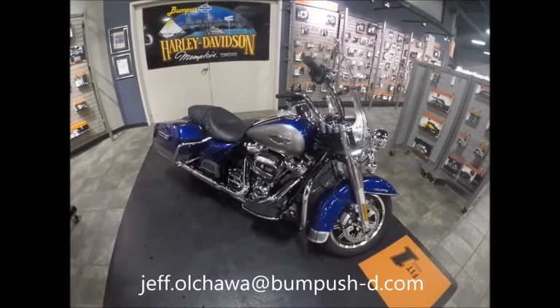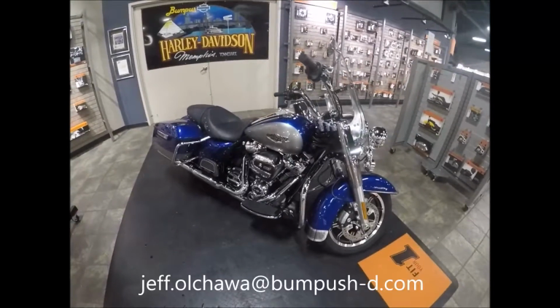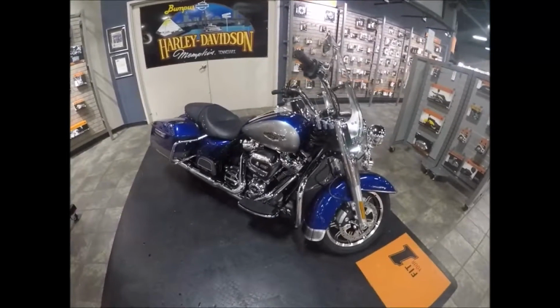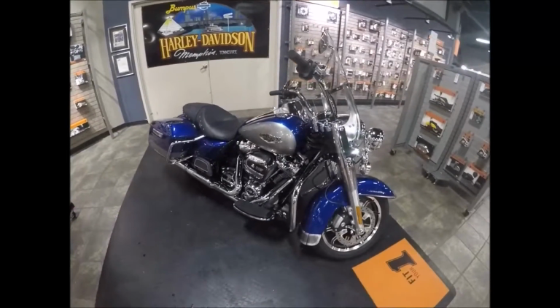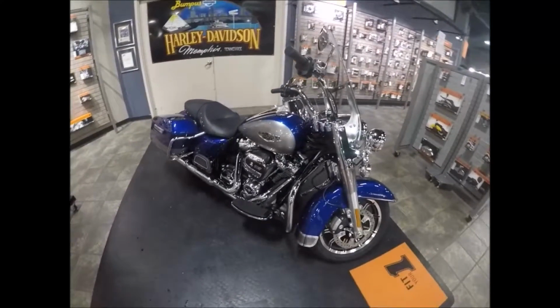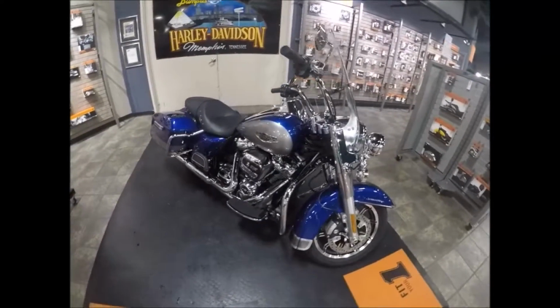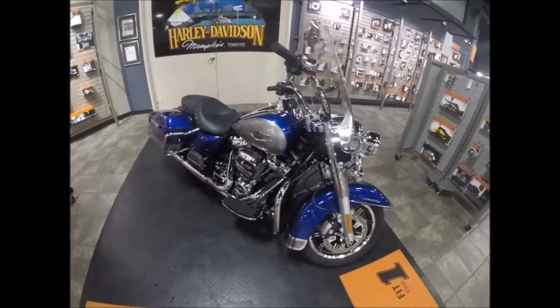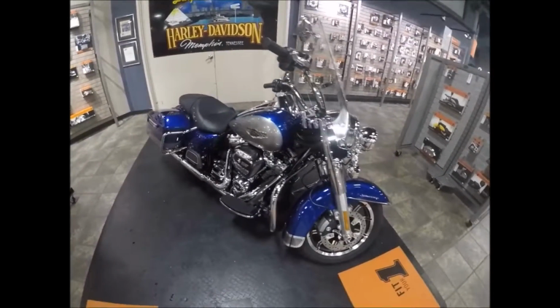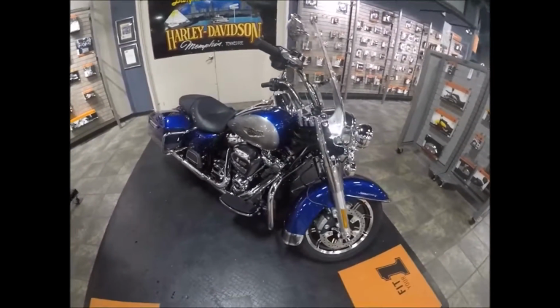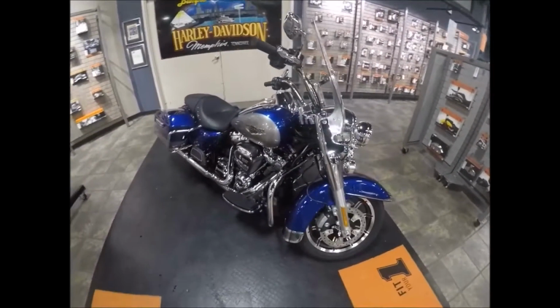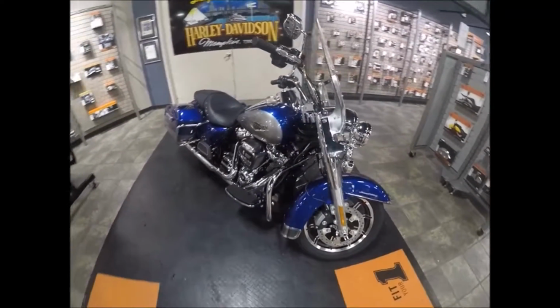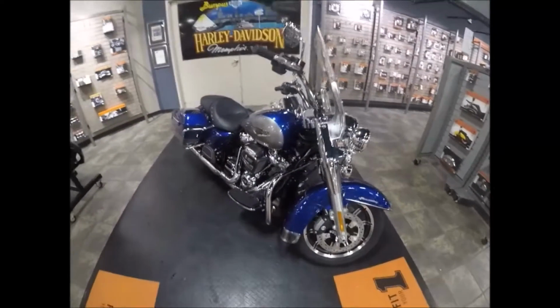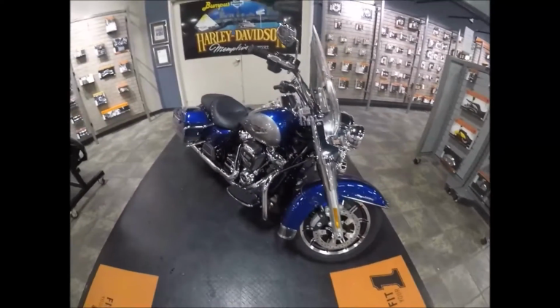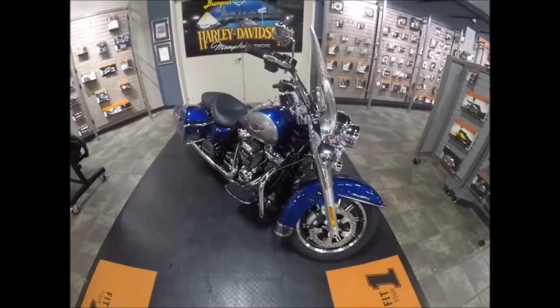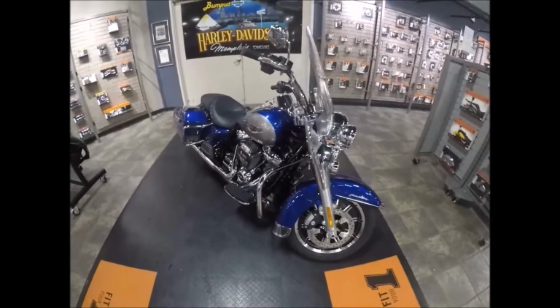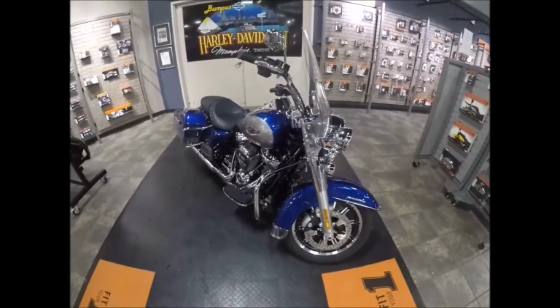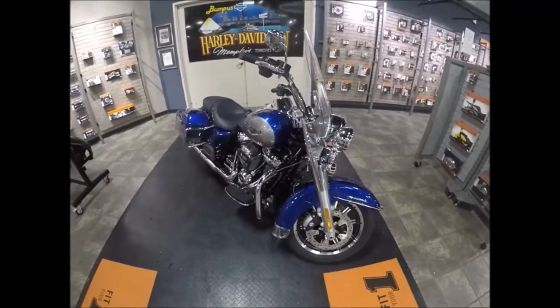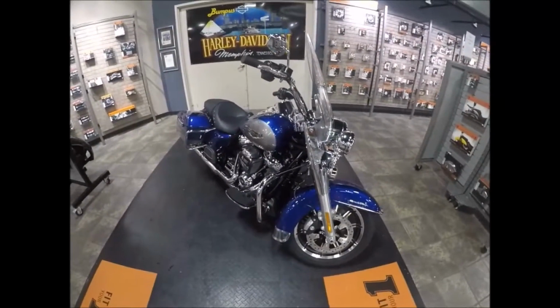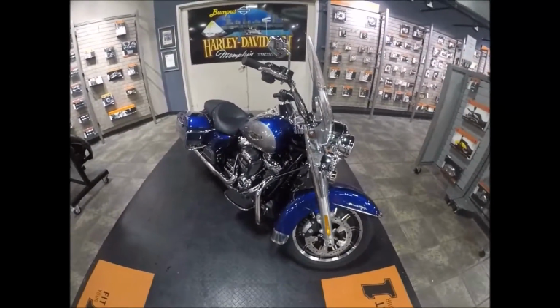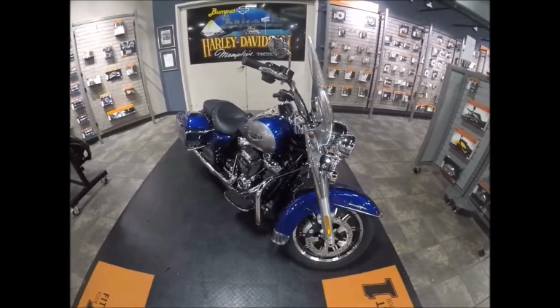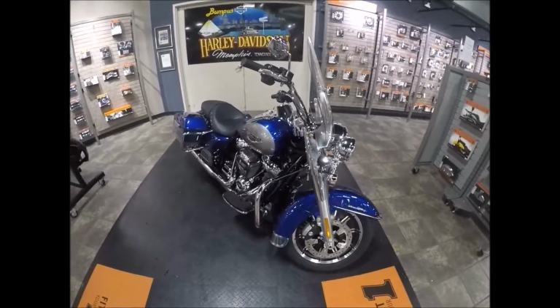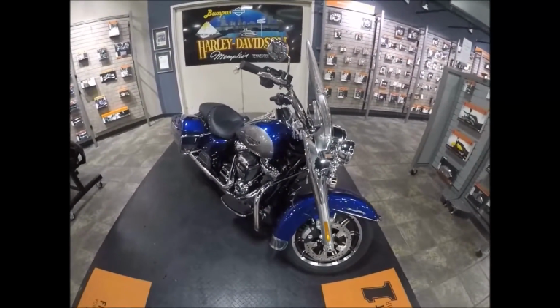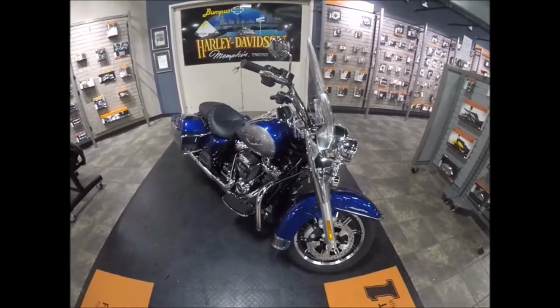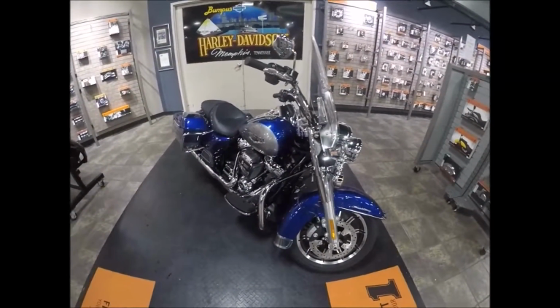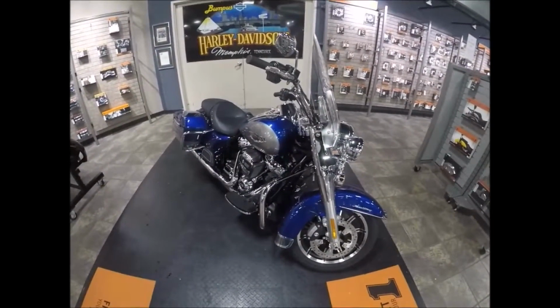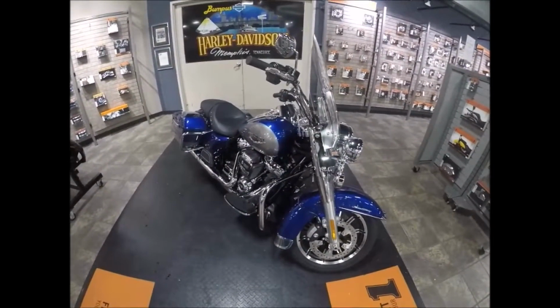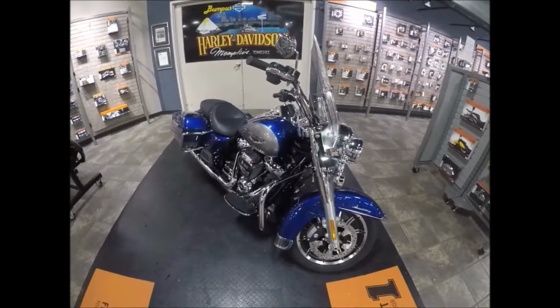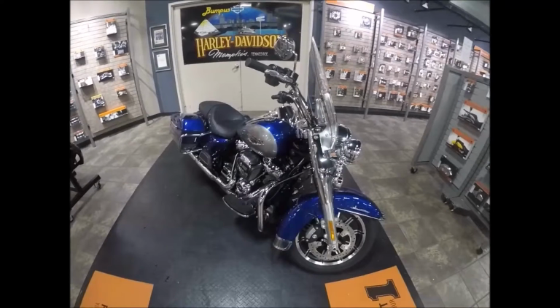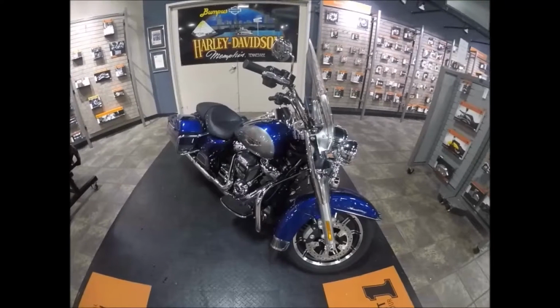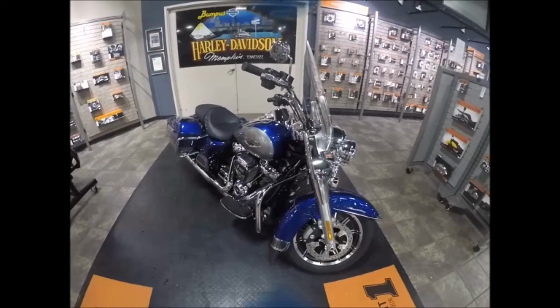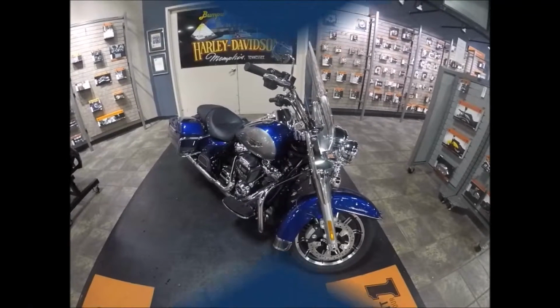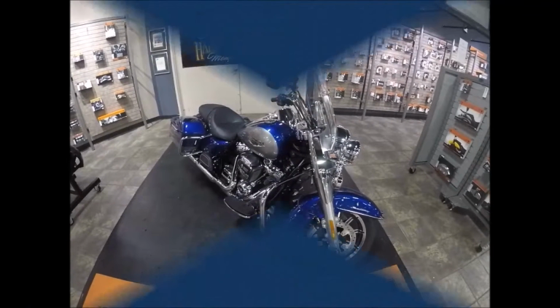This is a 2017 brand new two-tone Road King at Bumpus Harley-Davidson, Memphis, Tennessee.